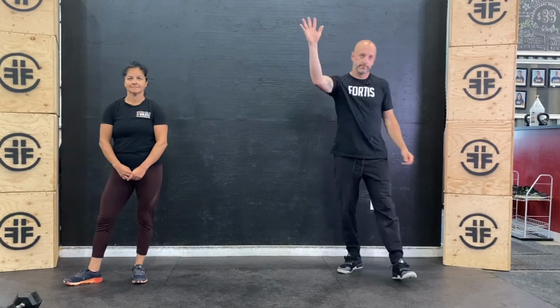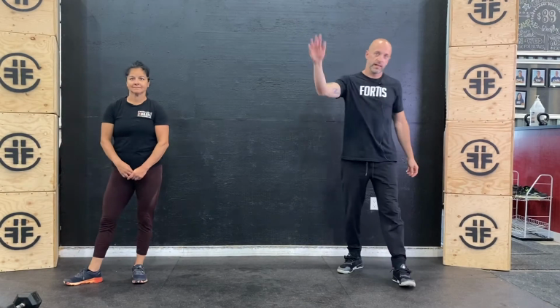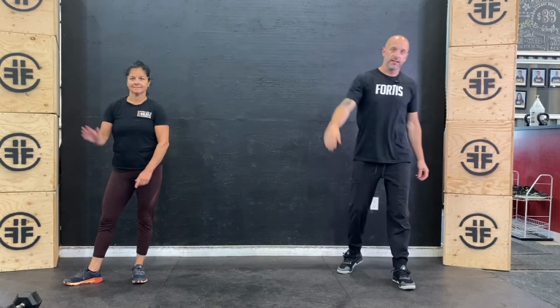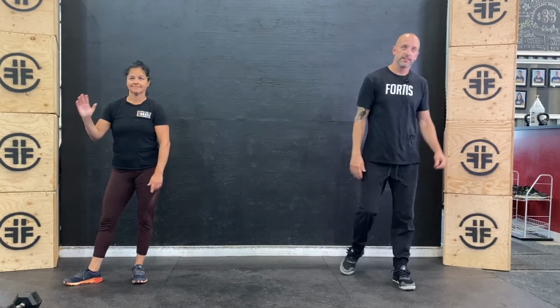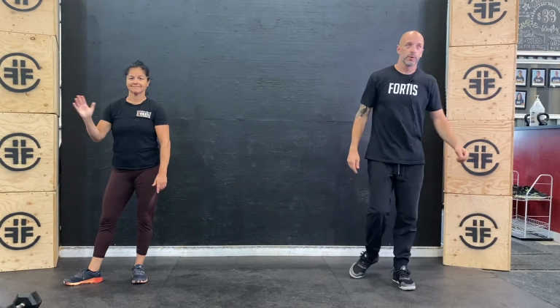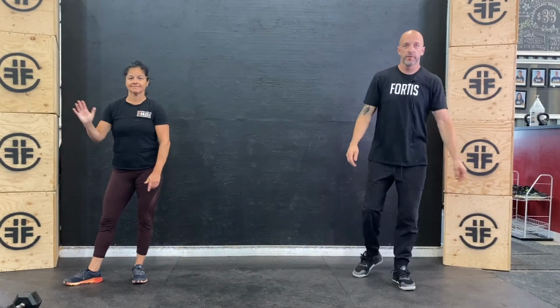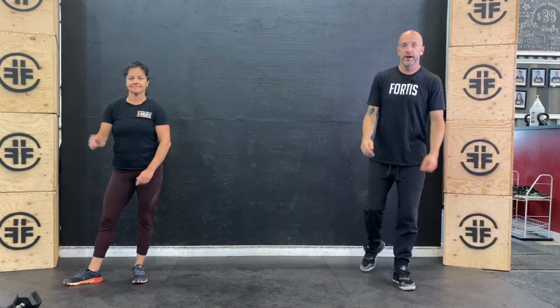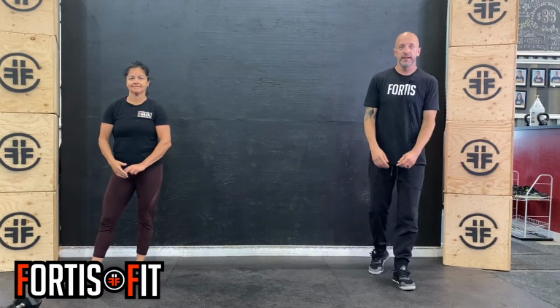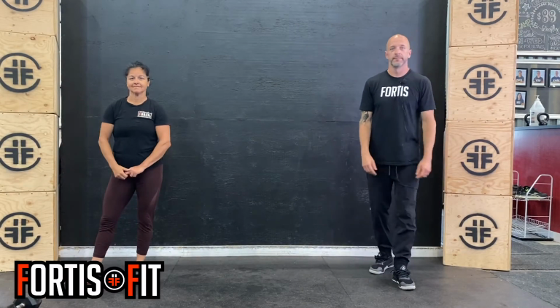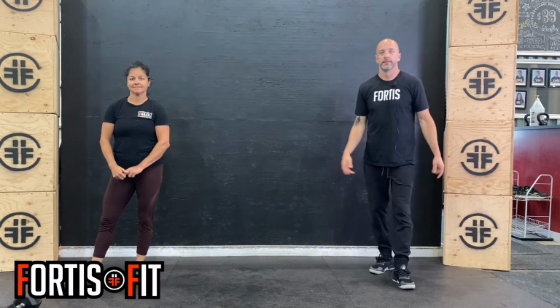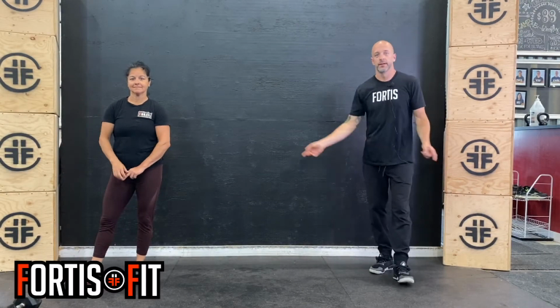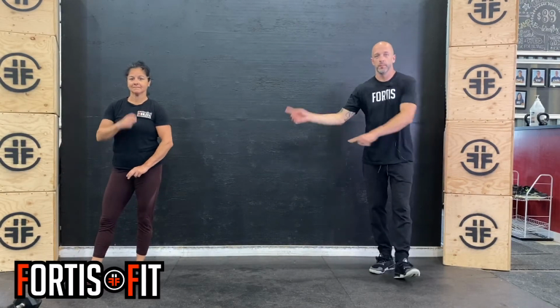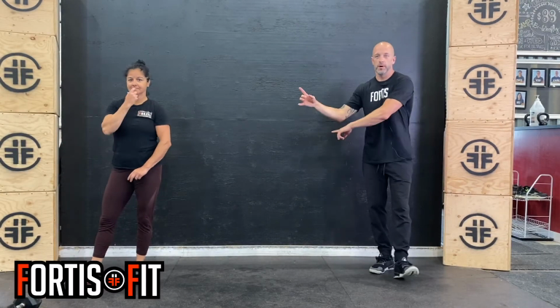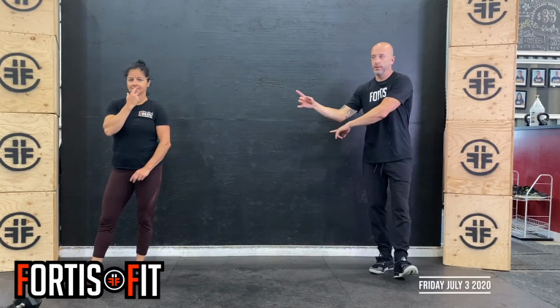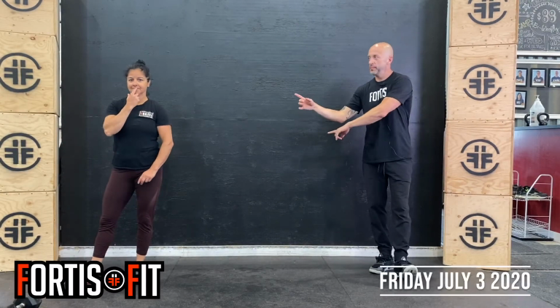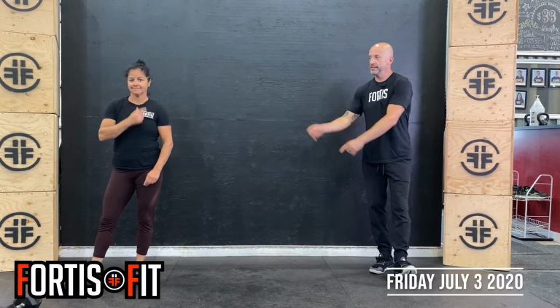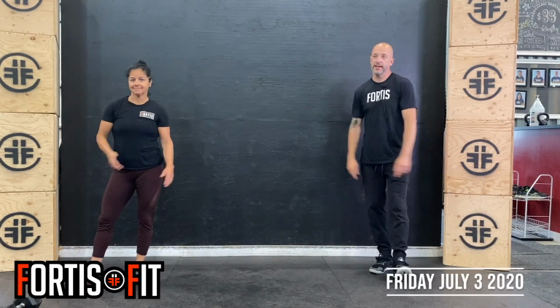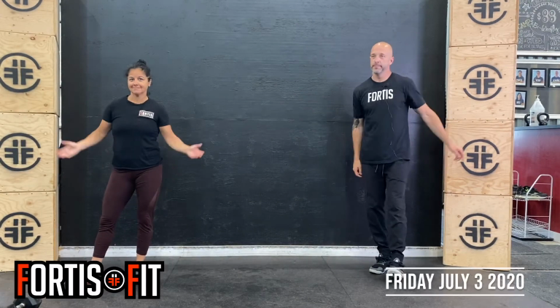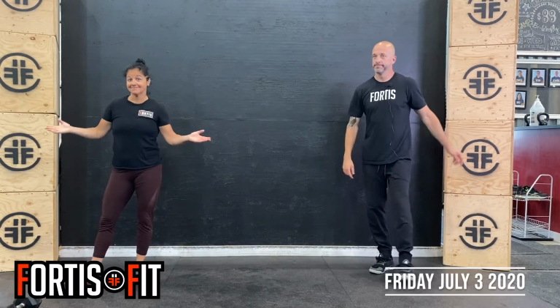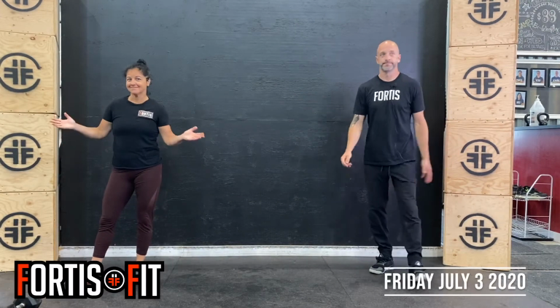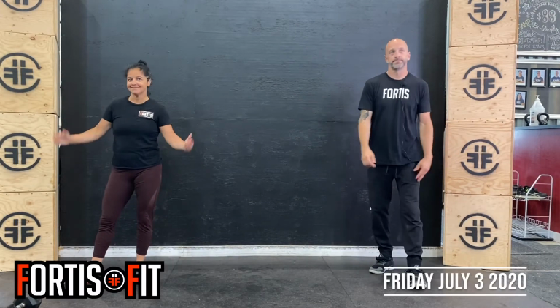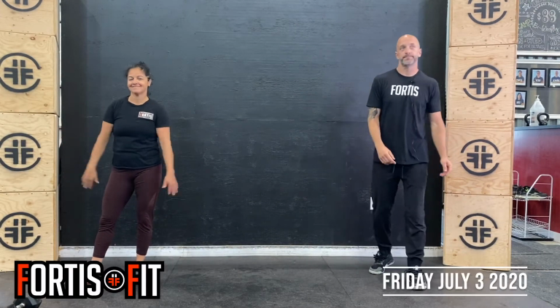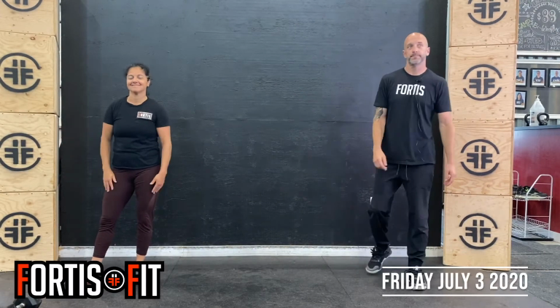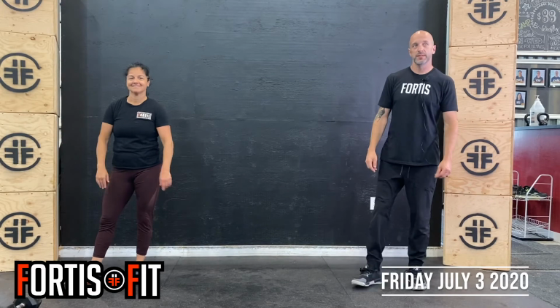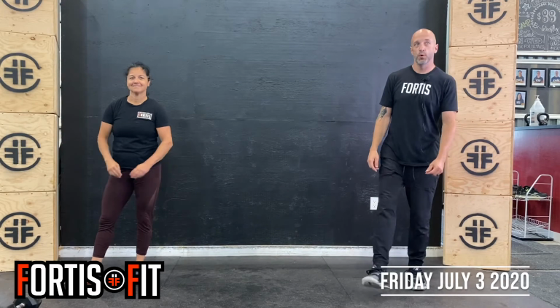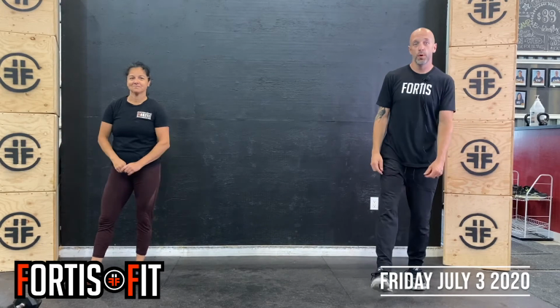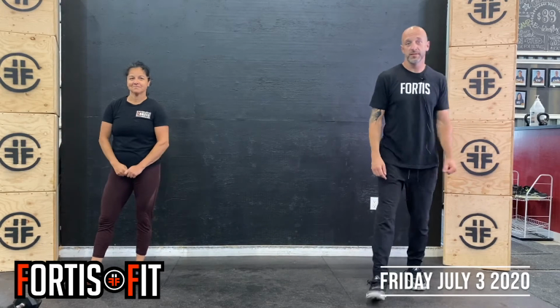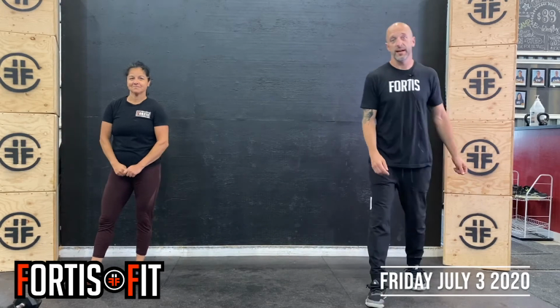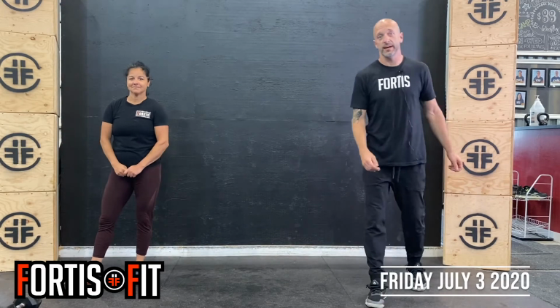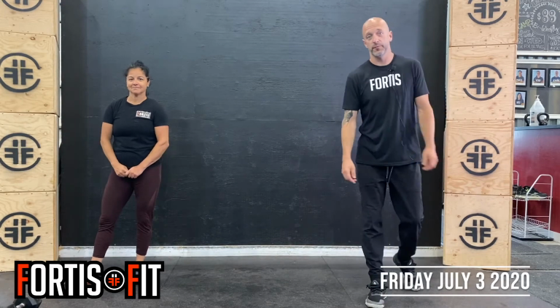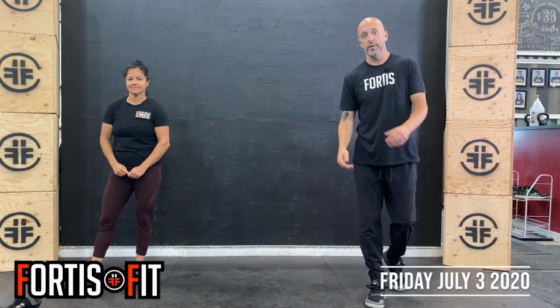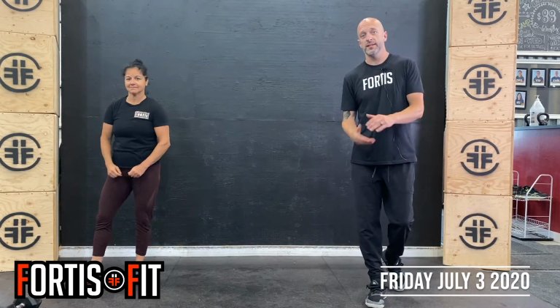Hey guys, welcome to Friday. Paula's with me today. So warm up today is 4 minutes.